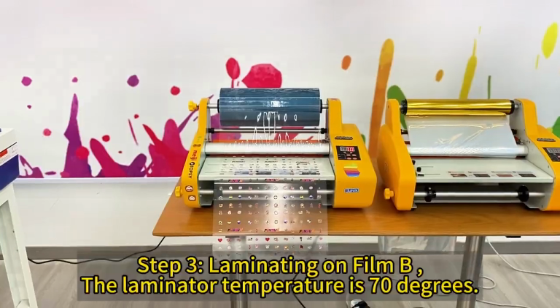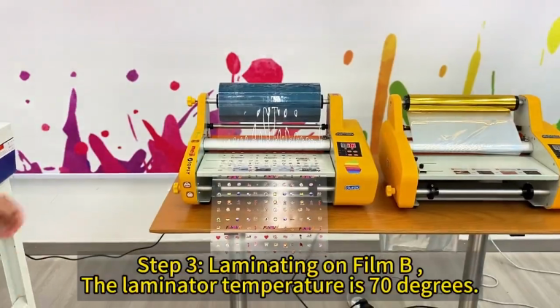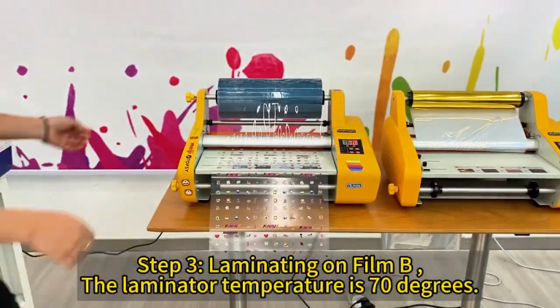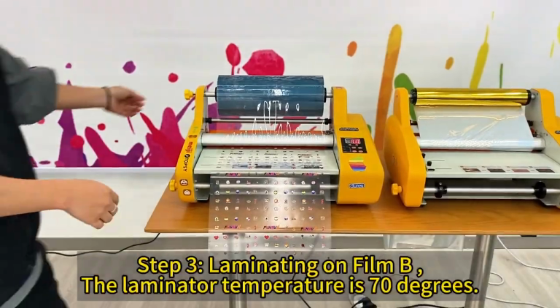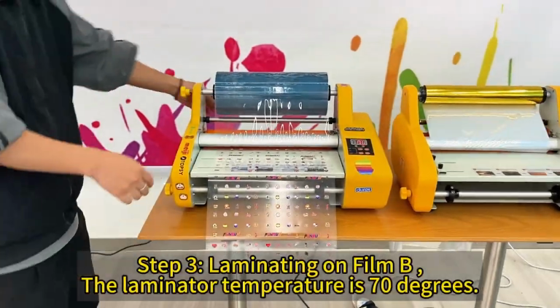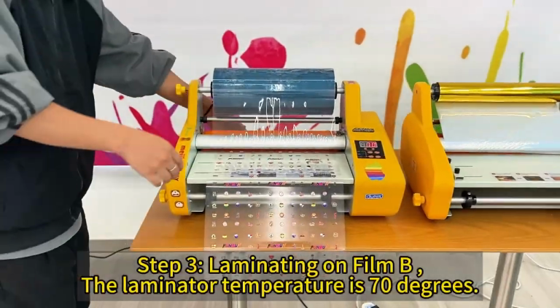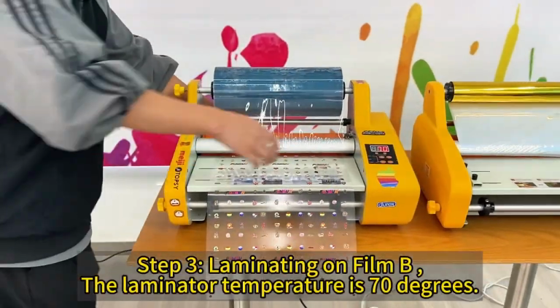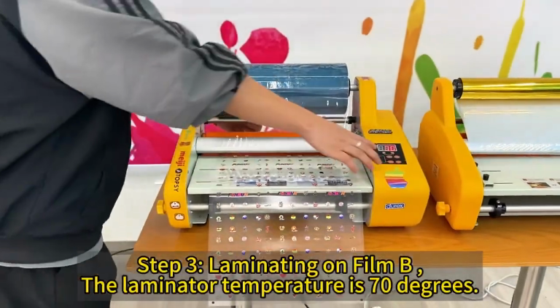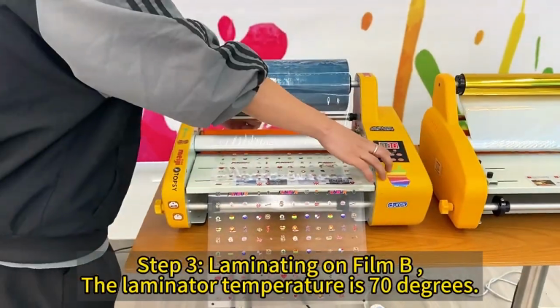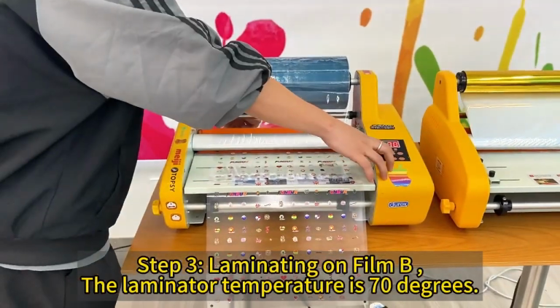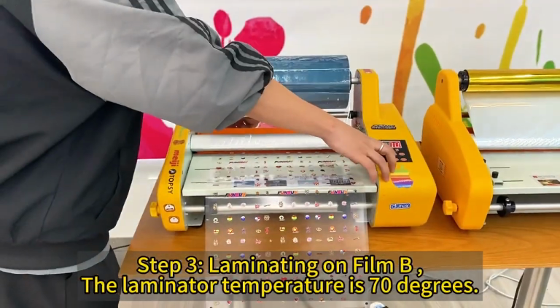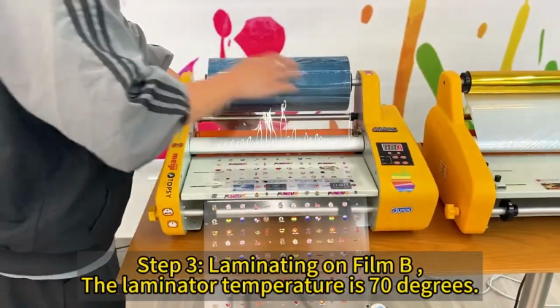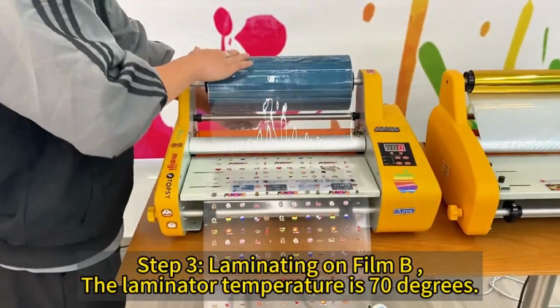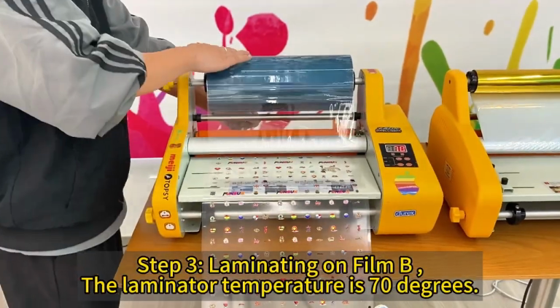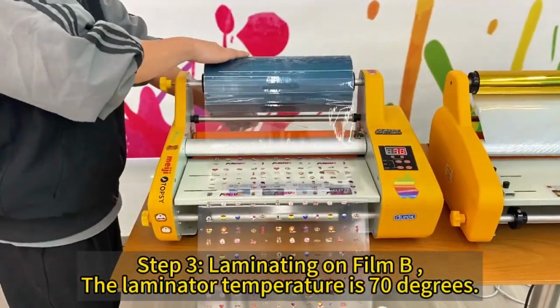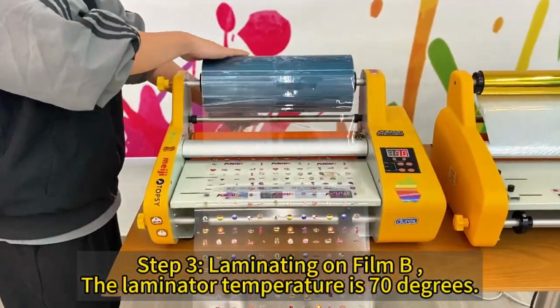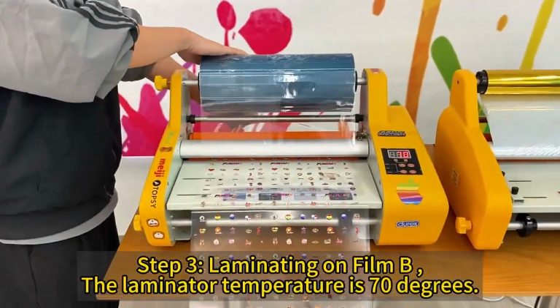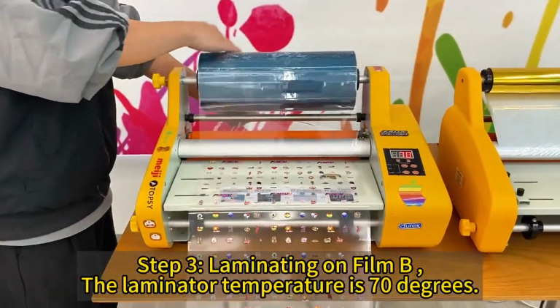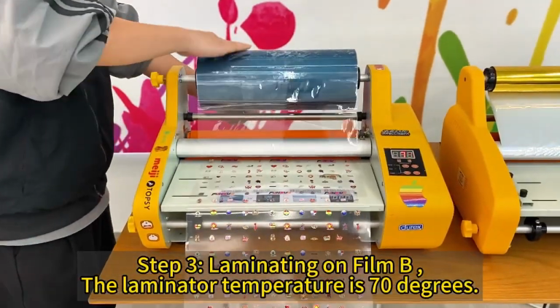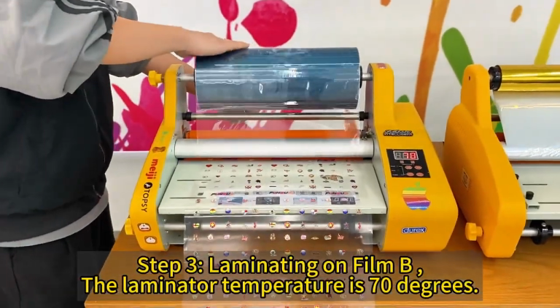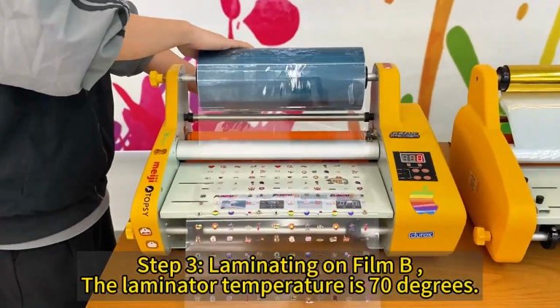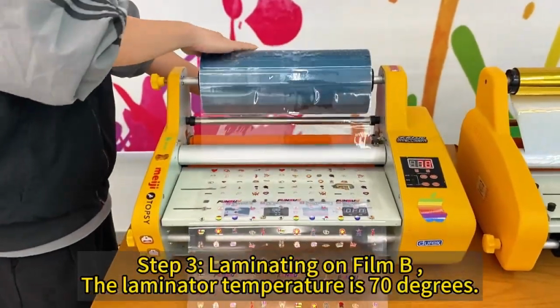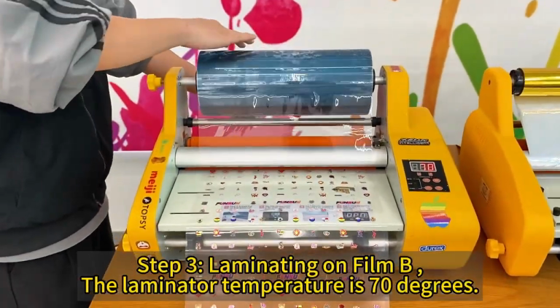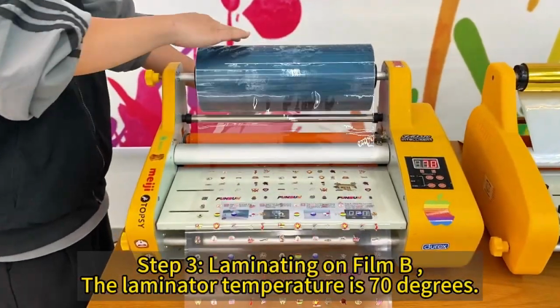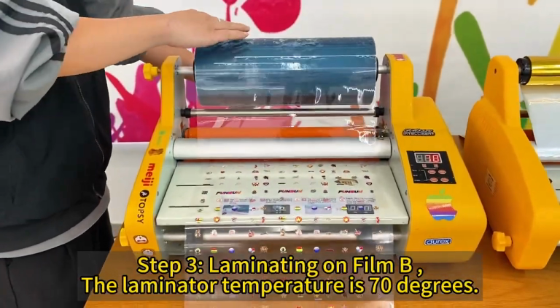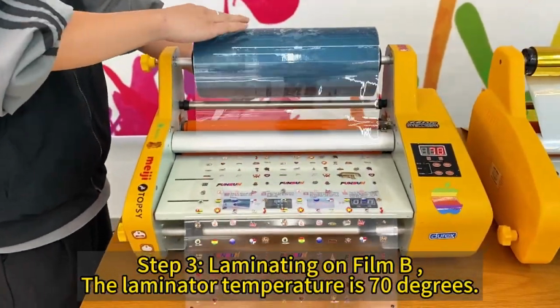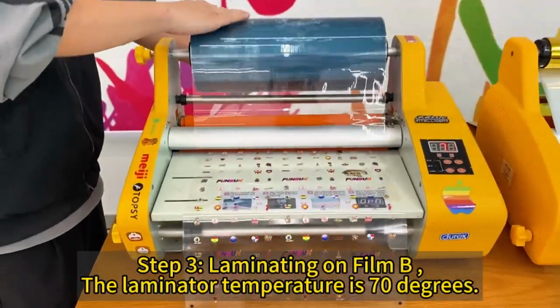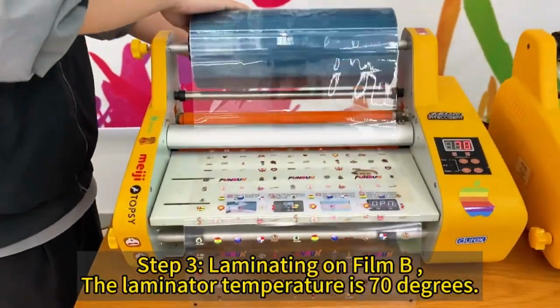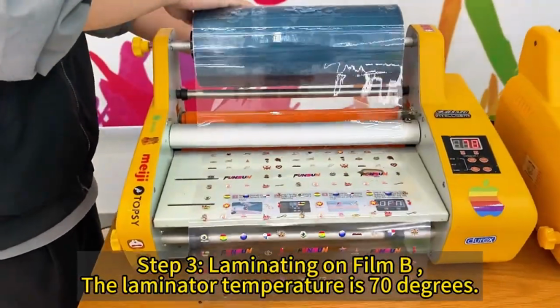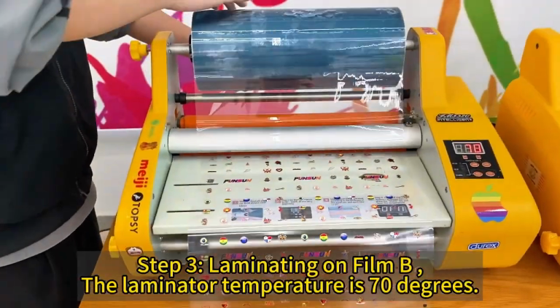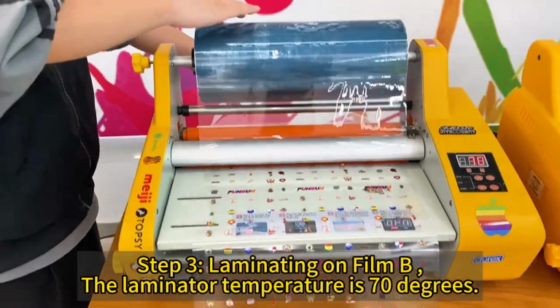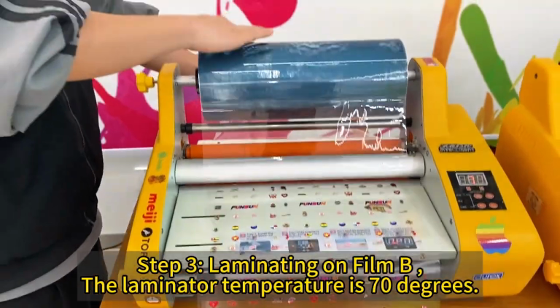Step 3: laminating on film B. The laminator temperature is 70 degrees.